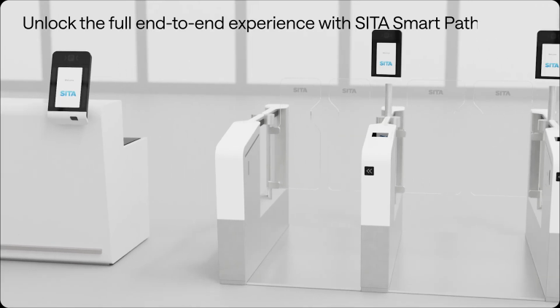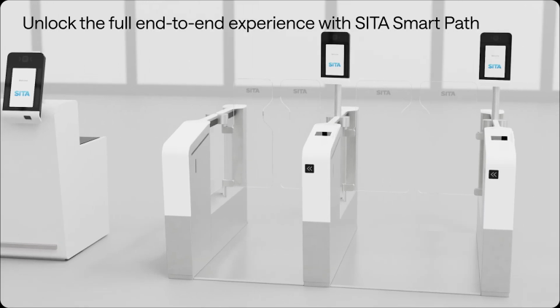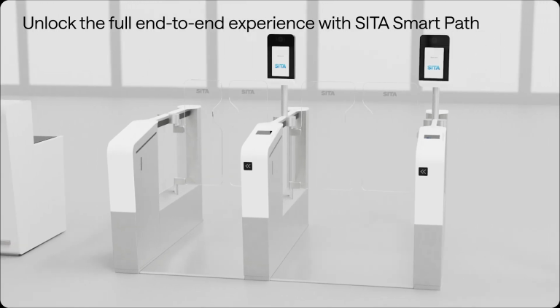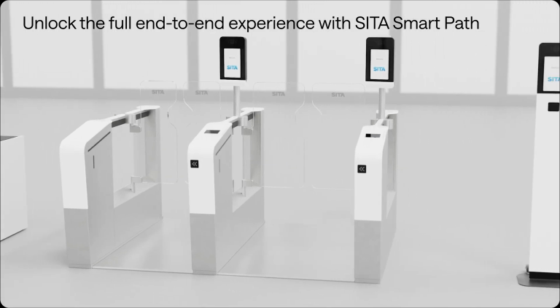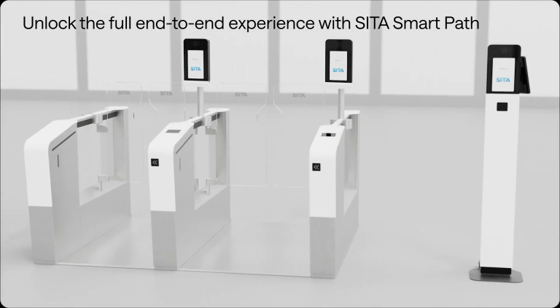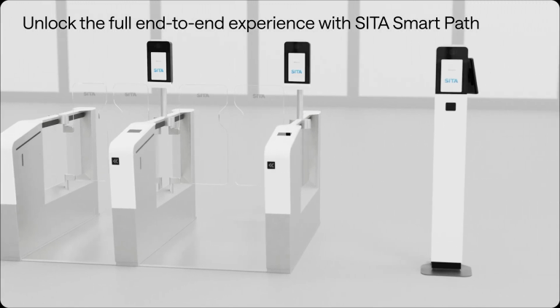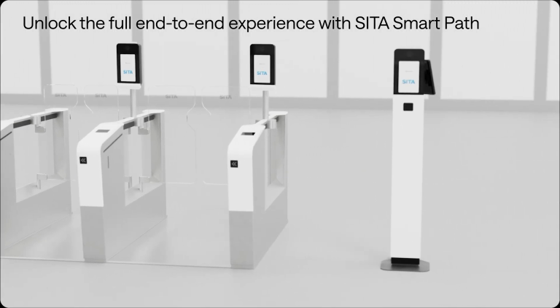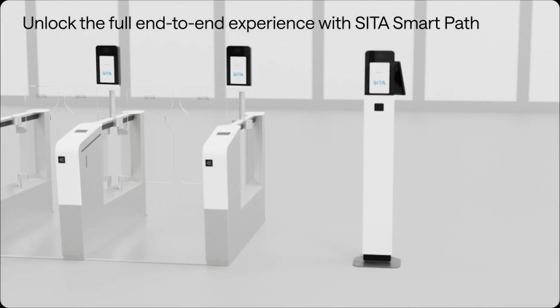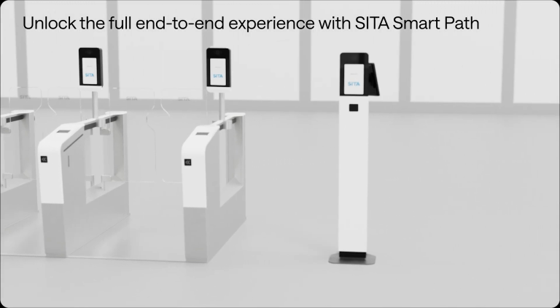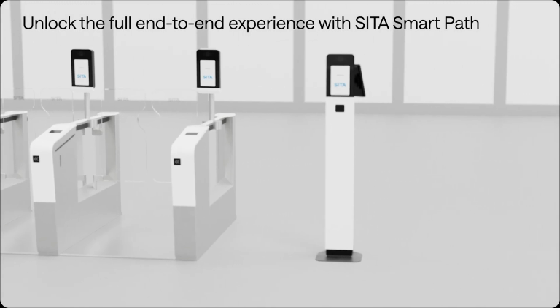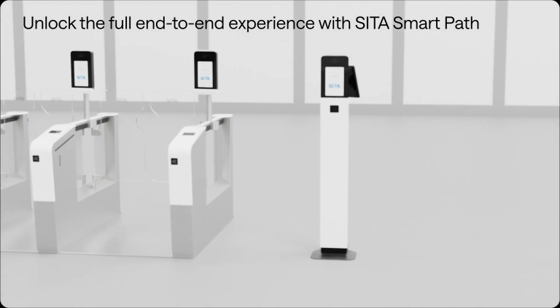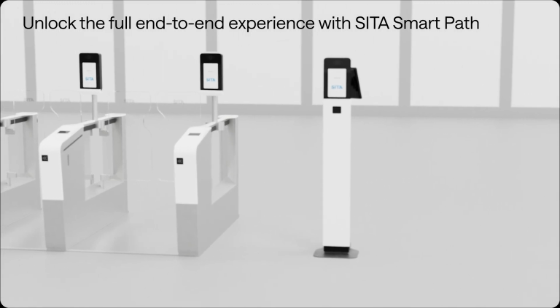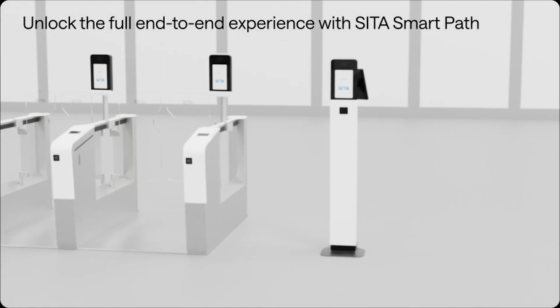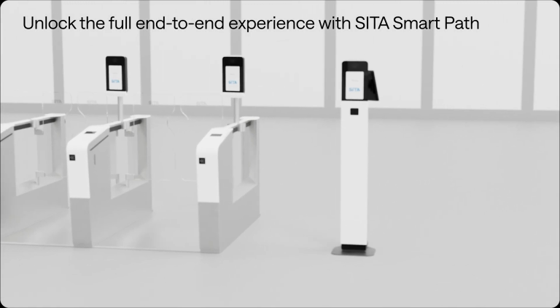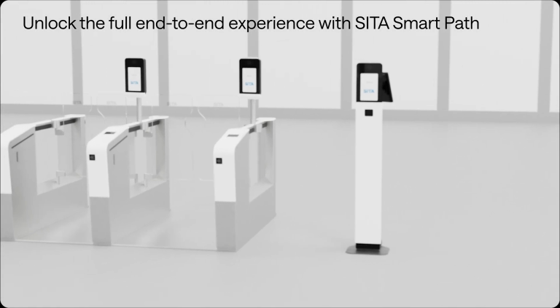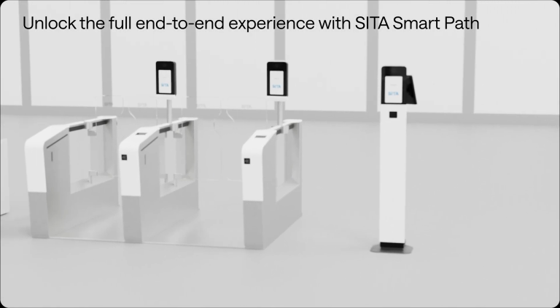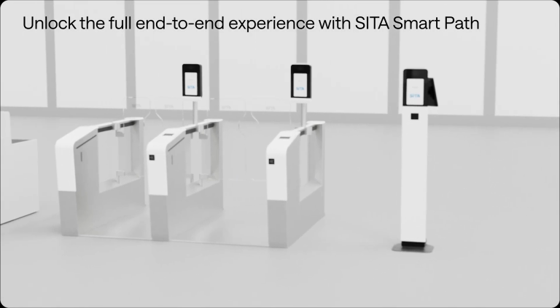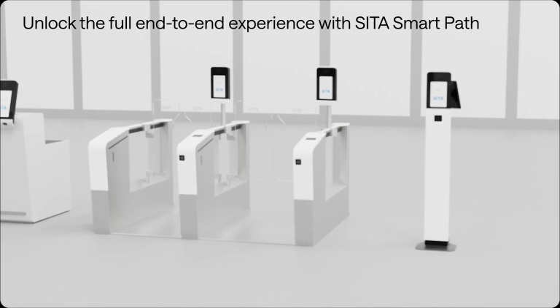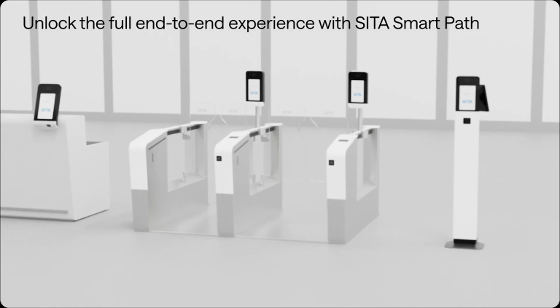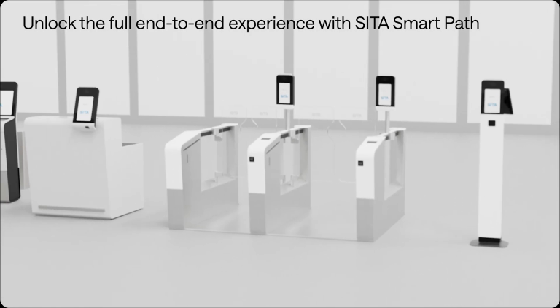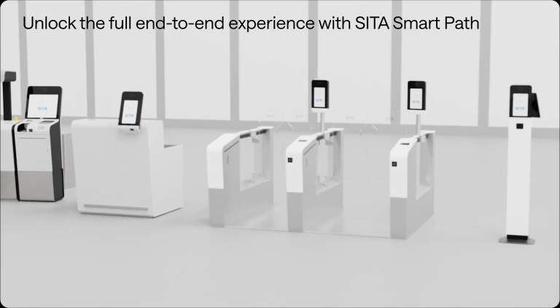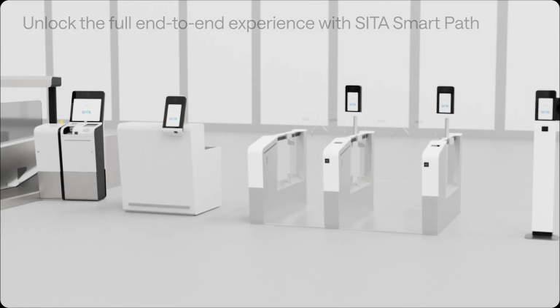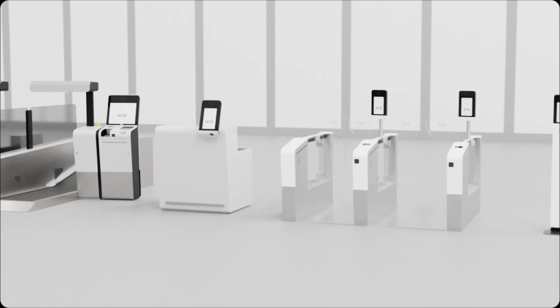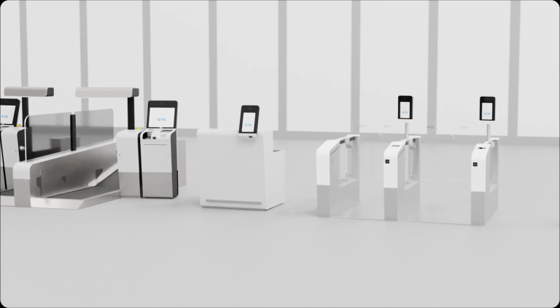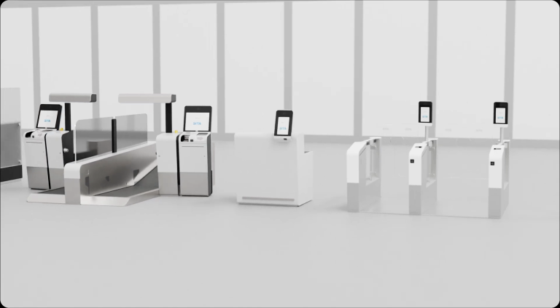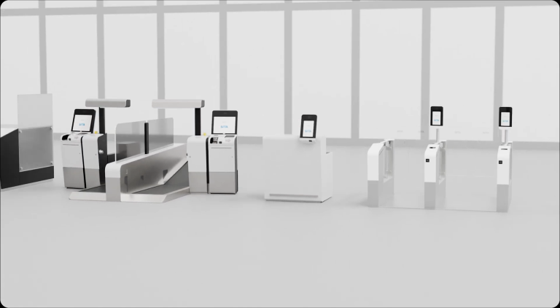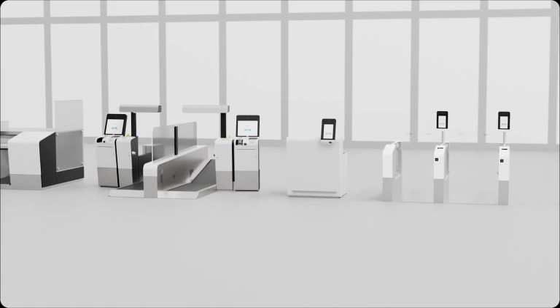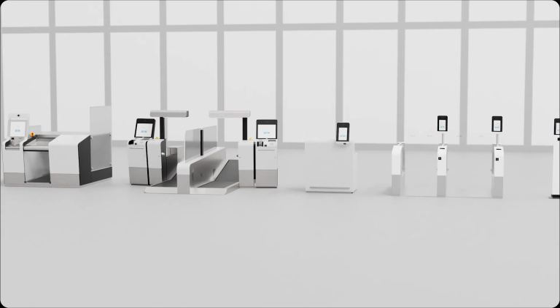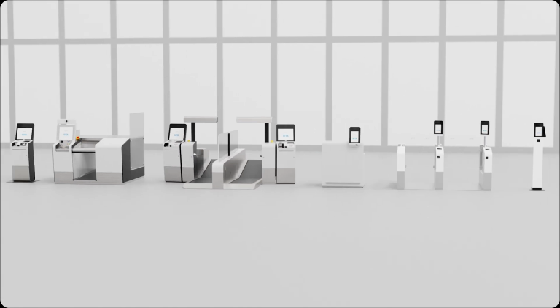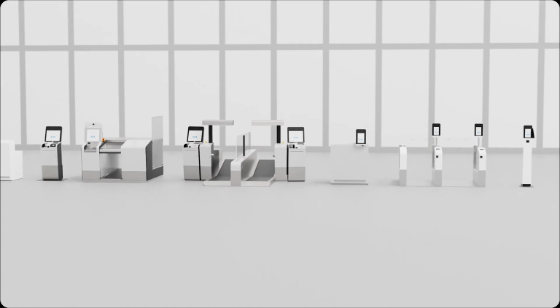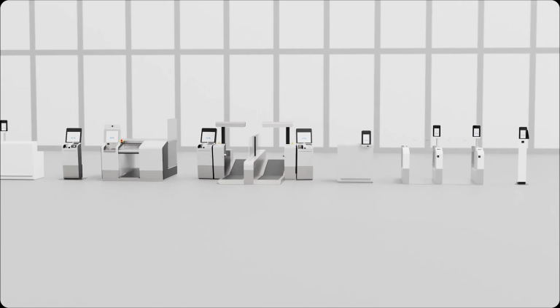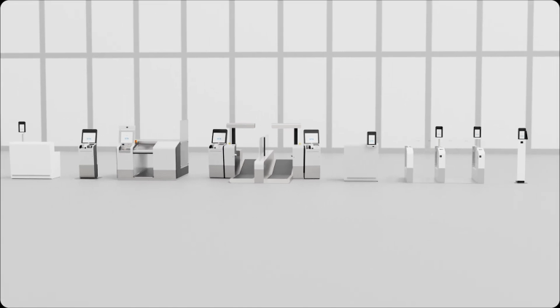With CETA SmartPath, you can unlock the full end-to-end airport experience. Contact CETA for further information.